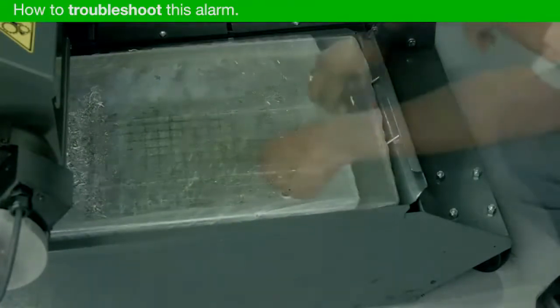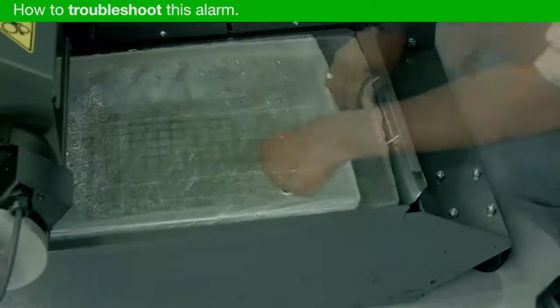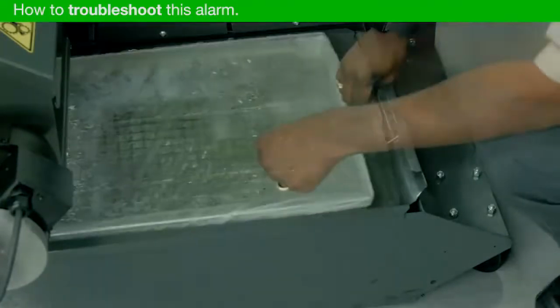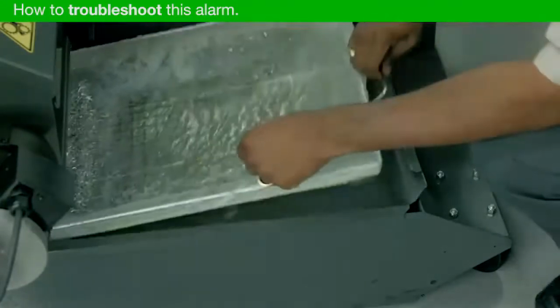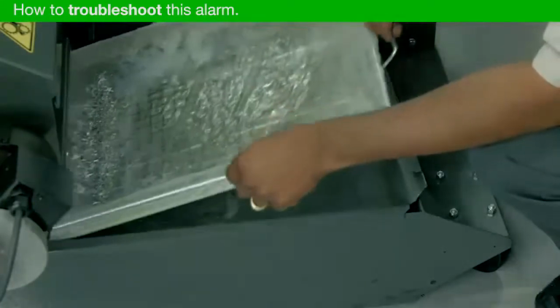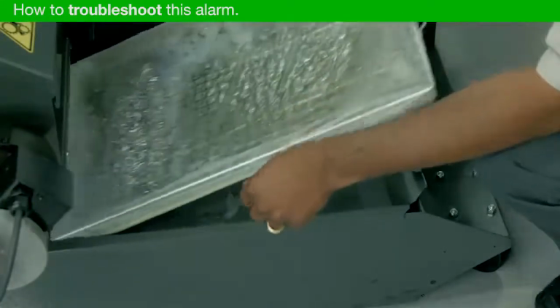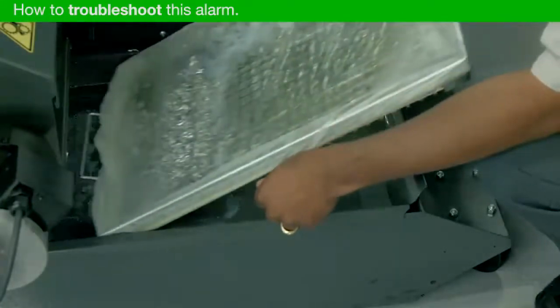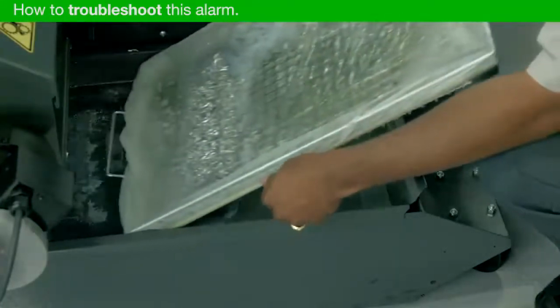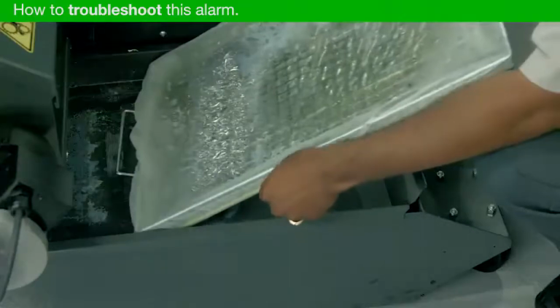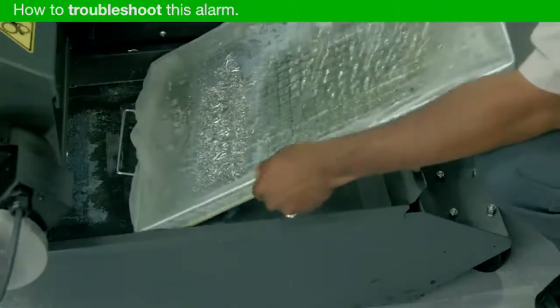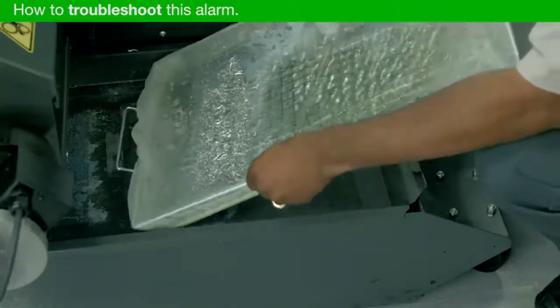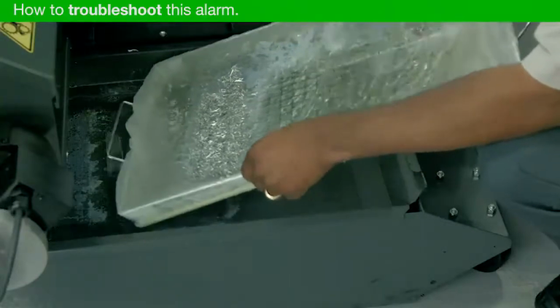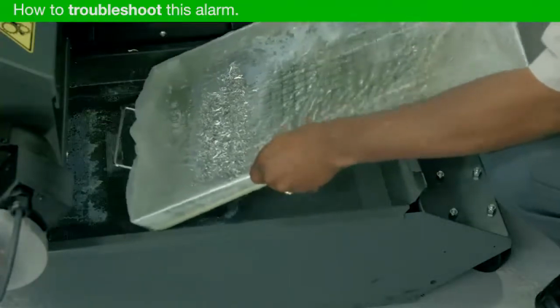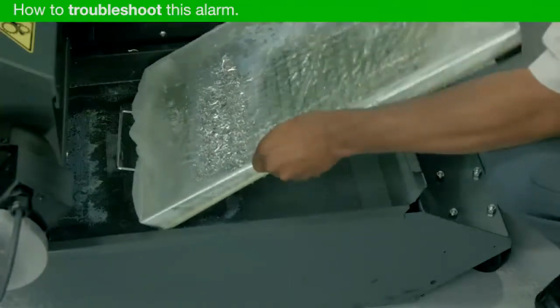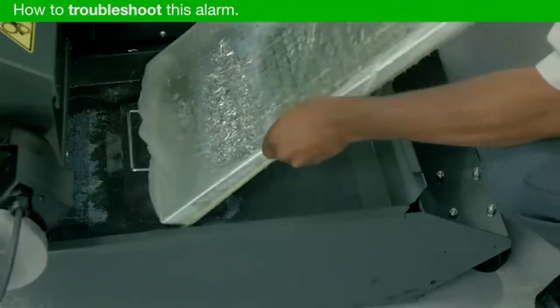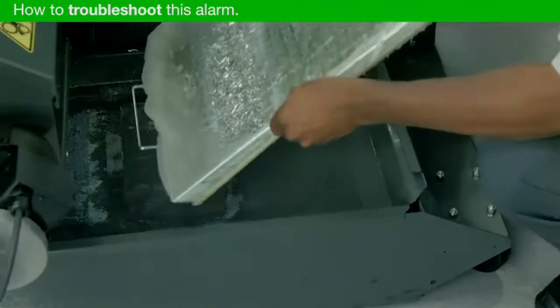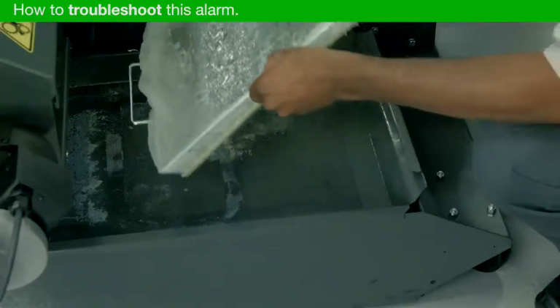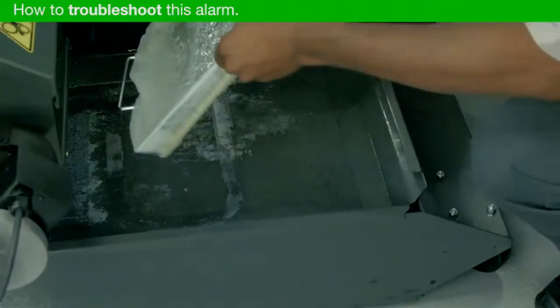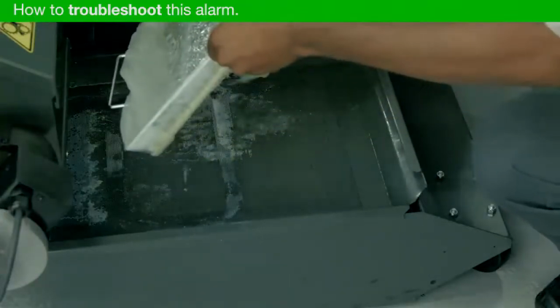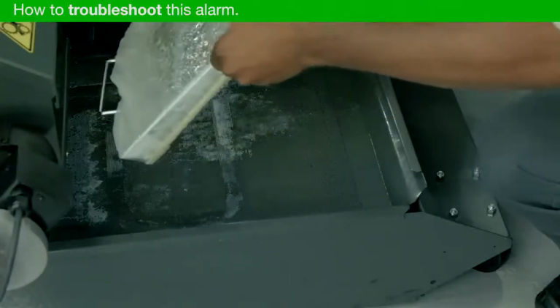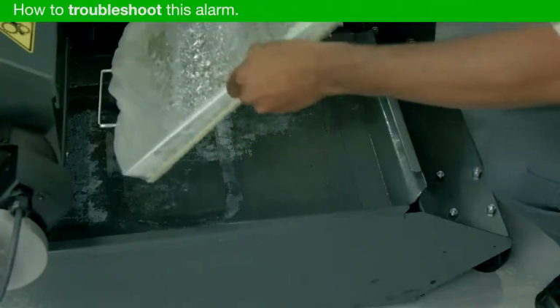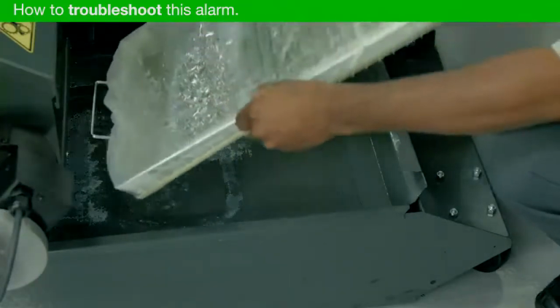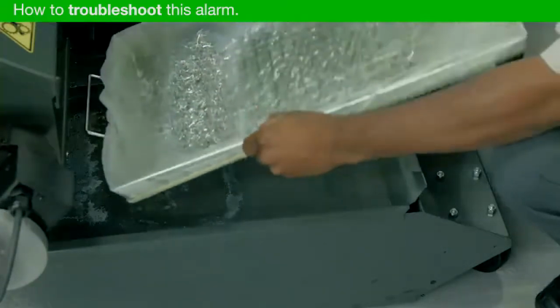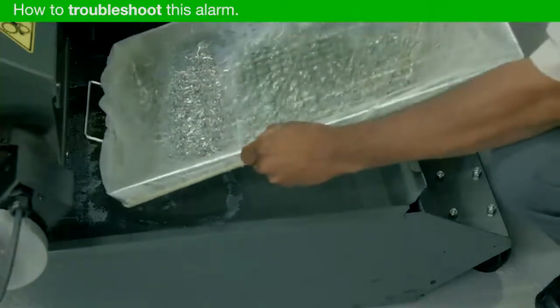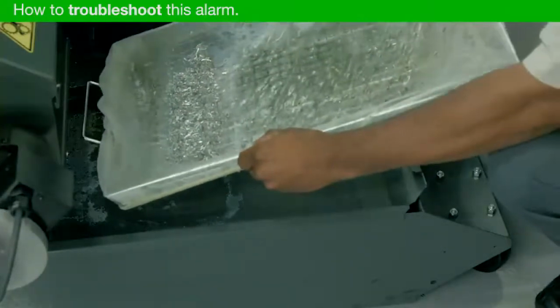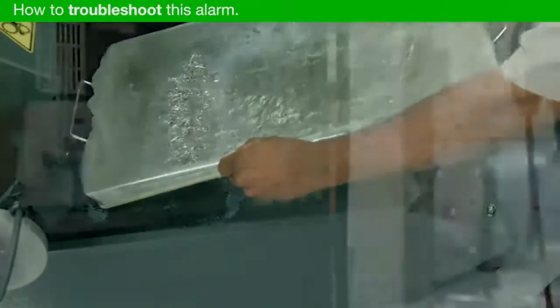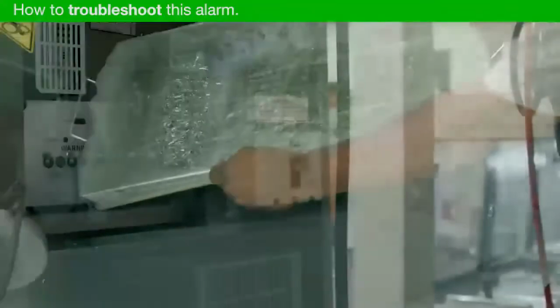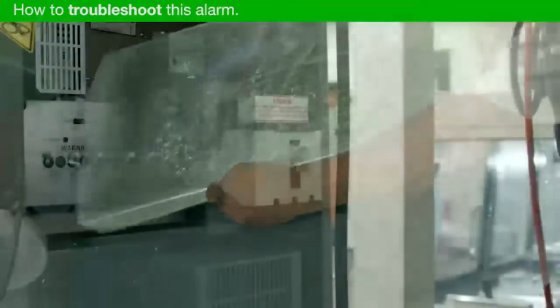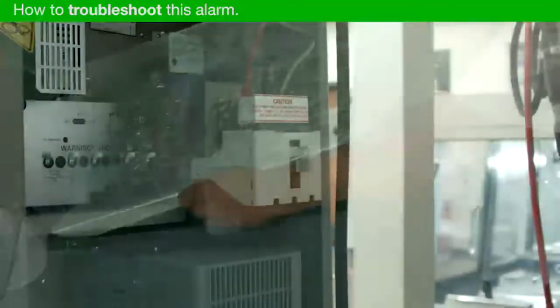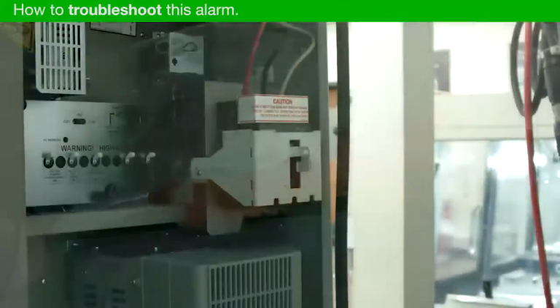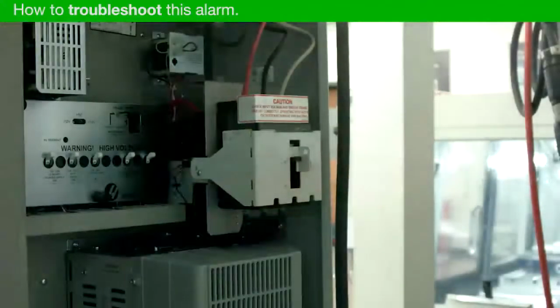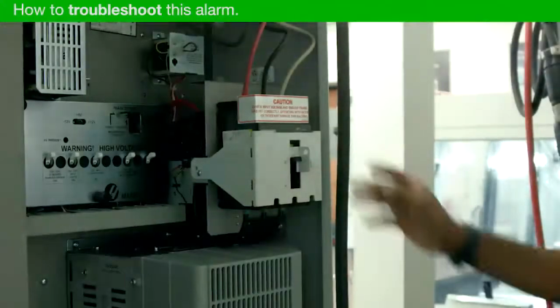Are the filters or strainers clogged? Clogged filters and strainers can reduce the flow of coolant back to the pump.